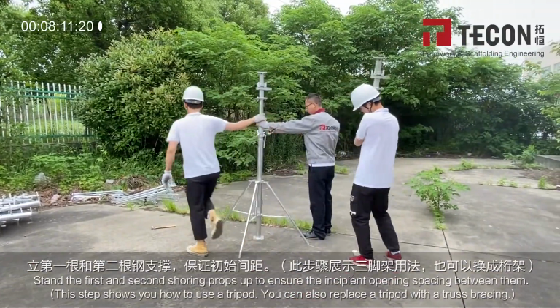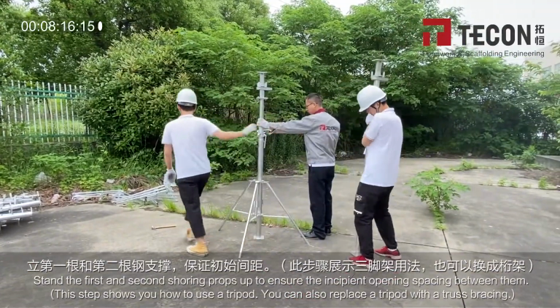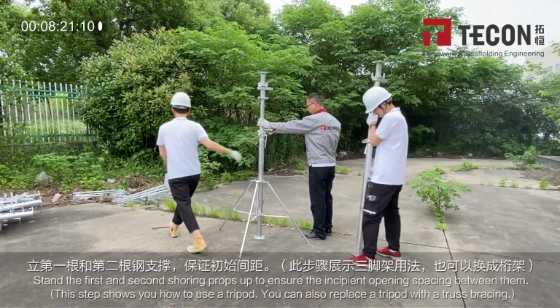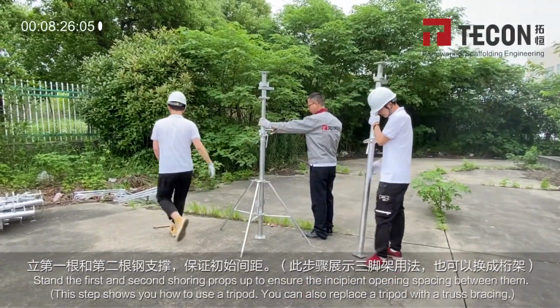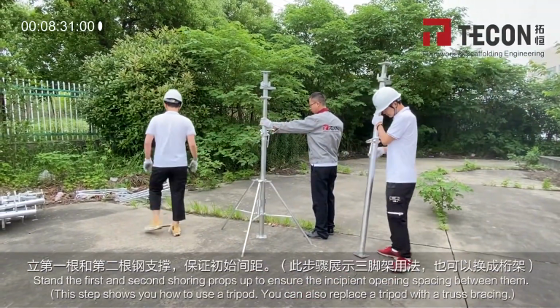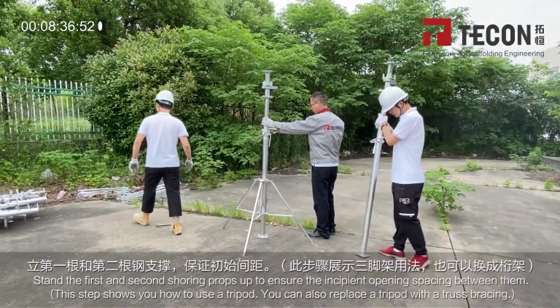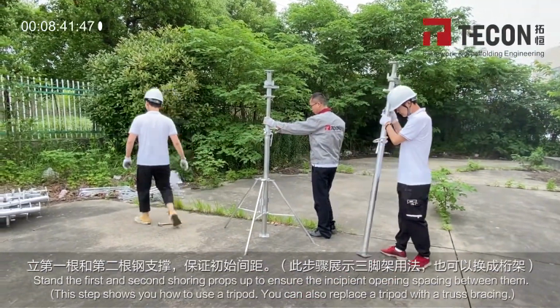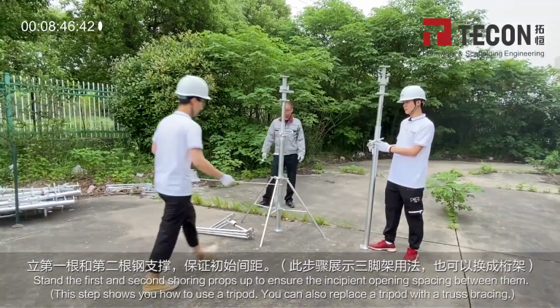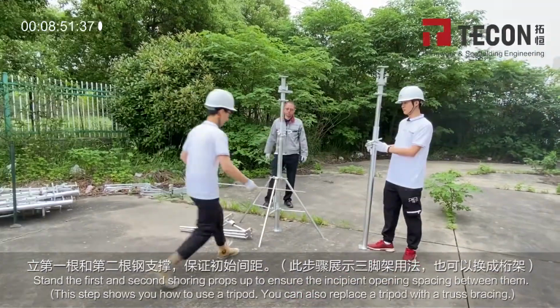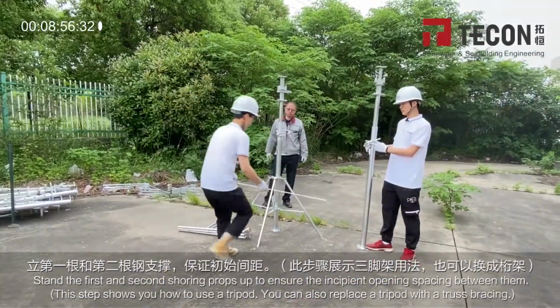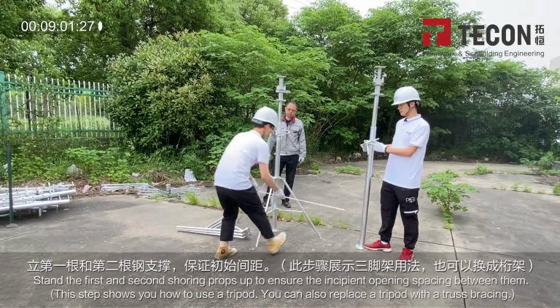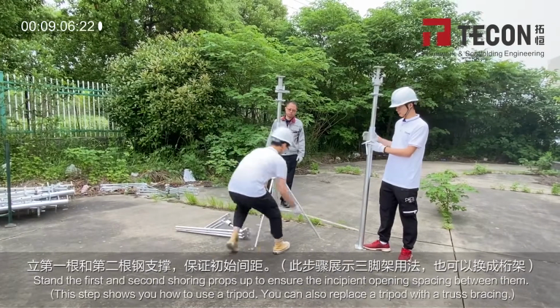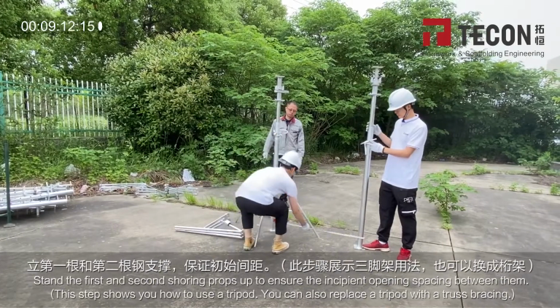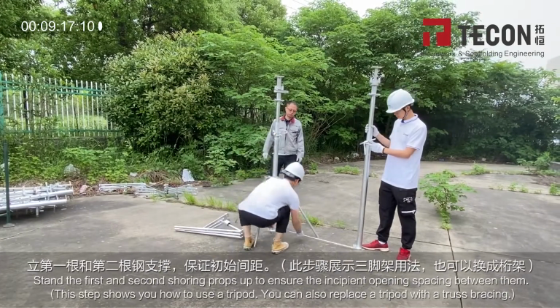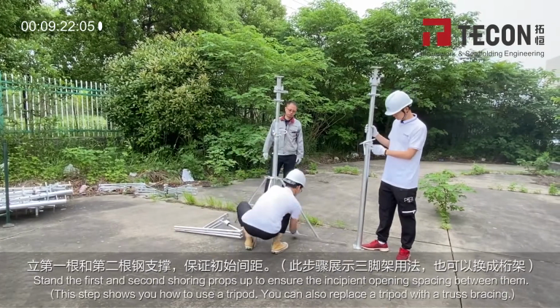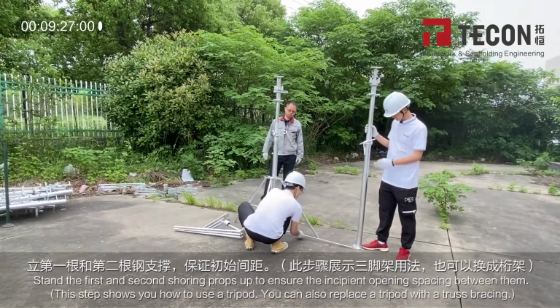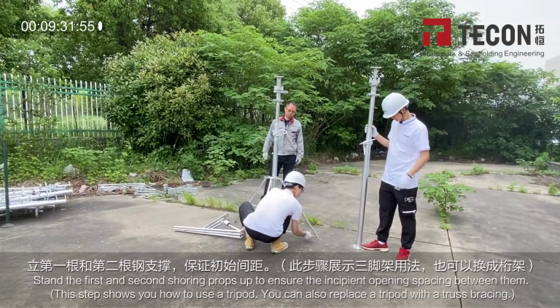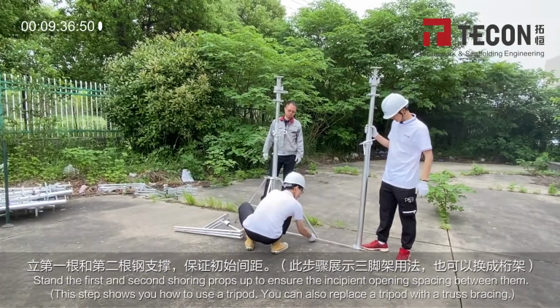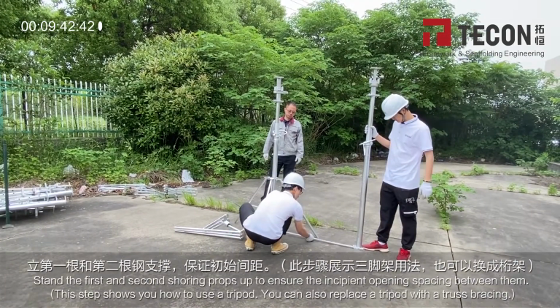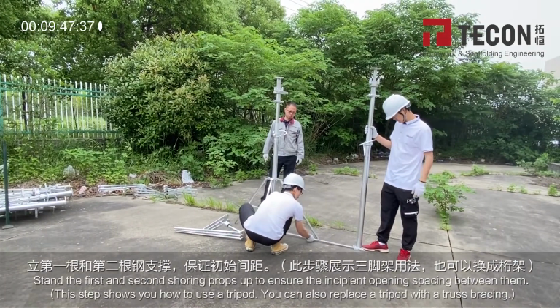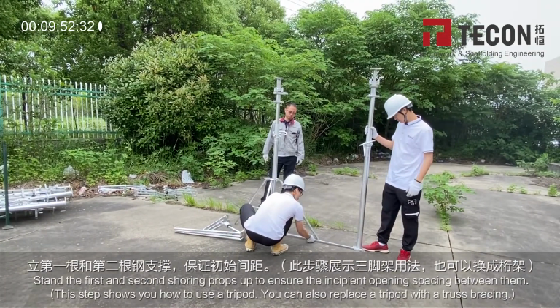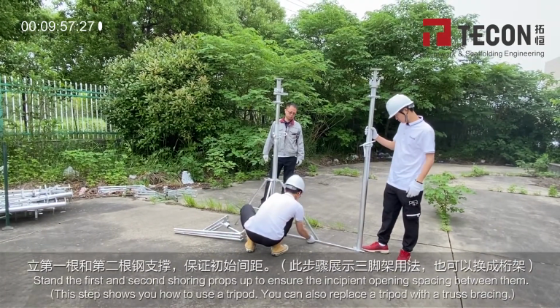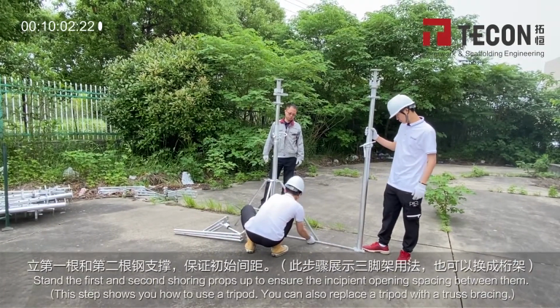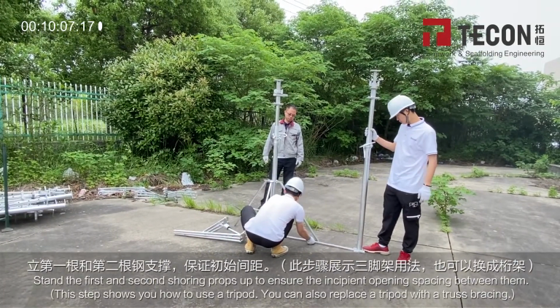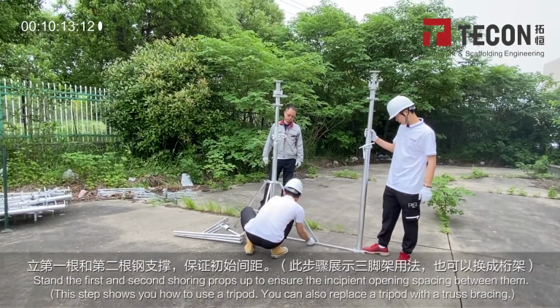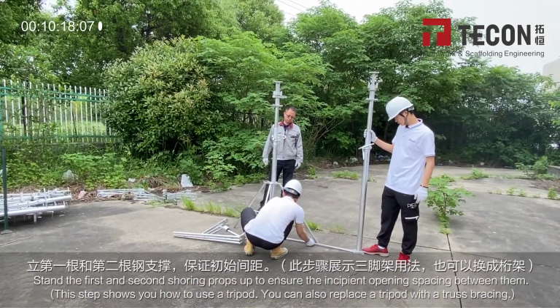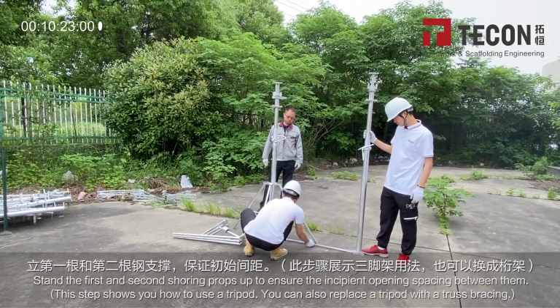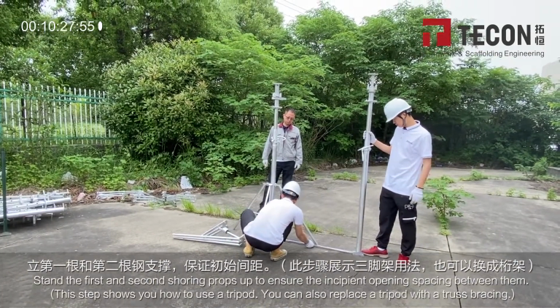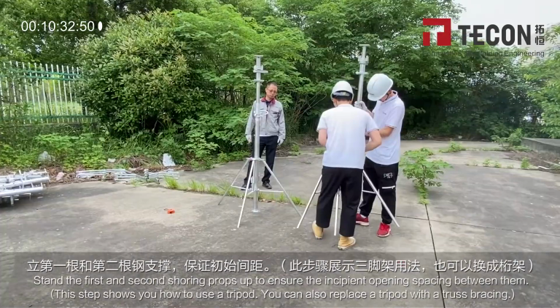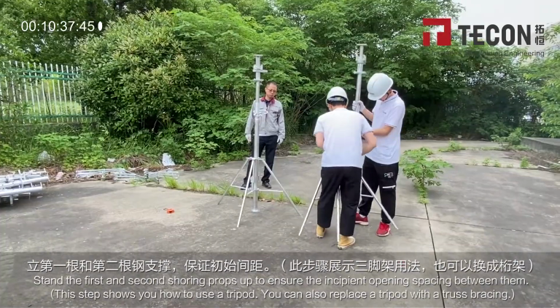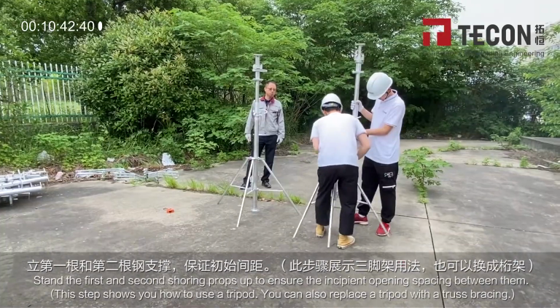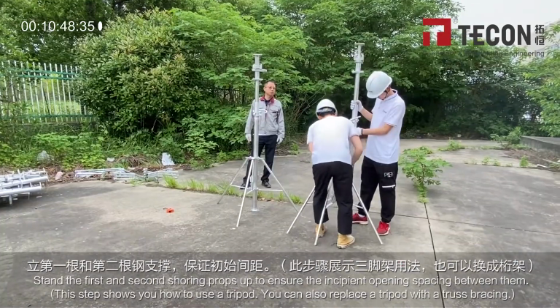This step shows you how to use a tripod. You can also replace a tripod with a truss.